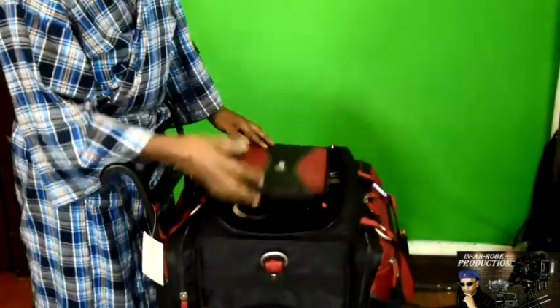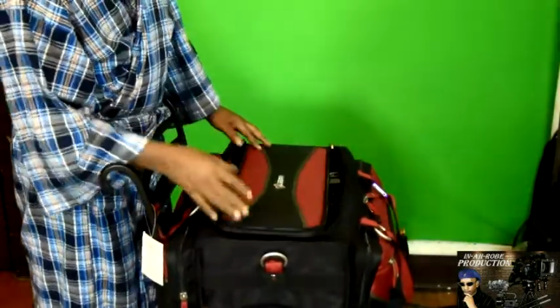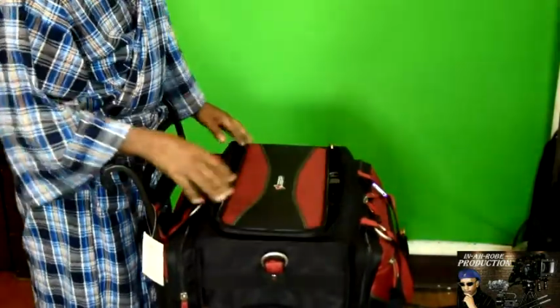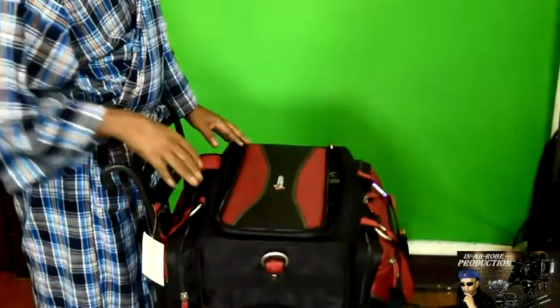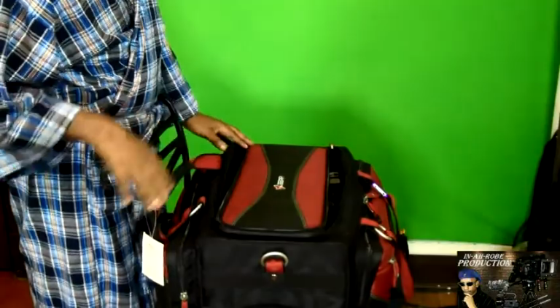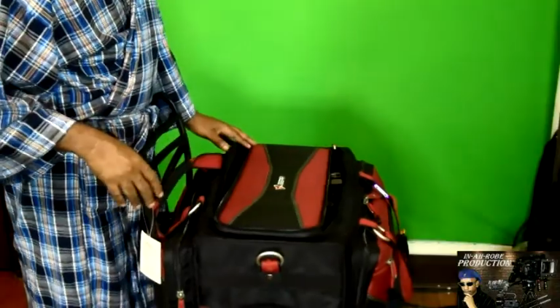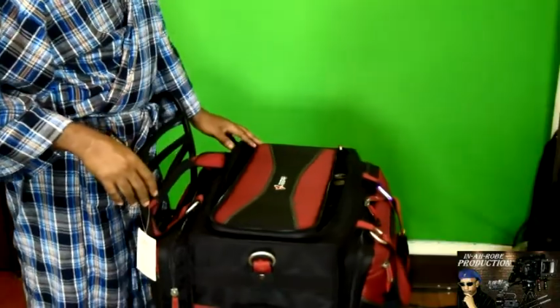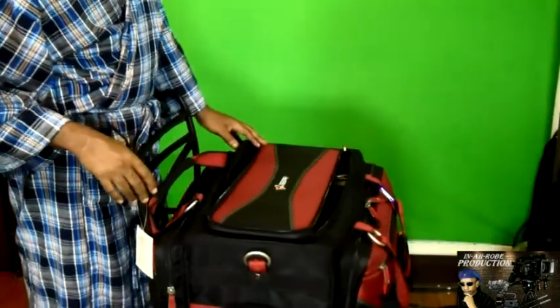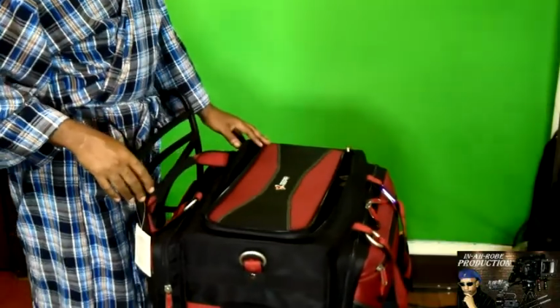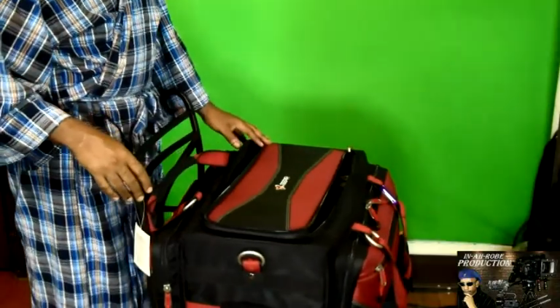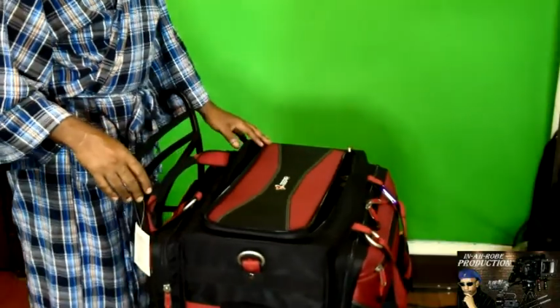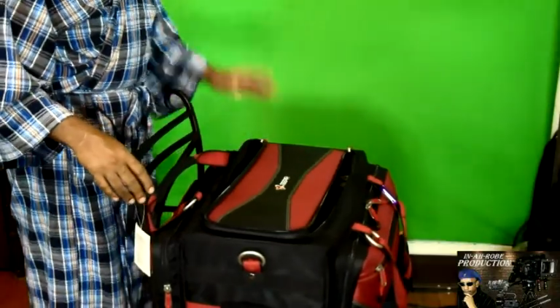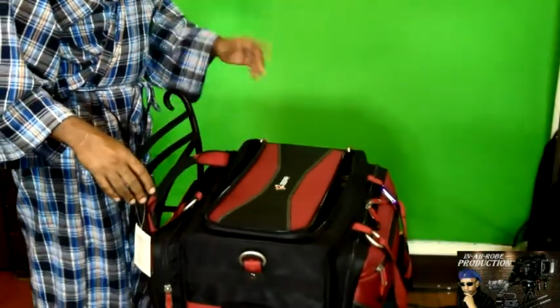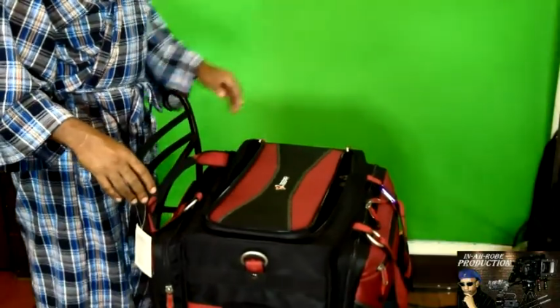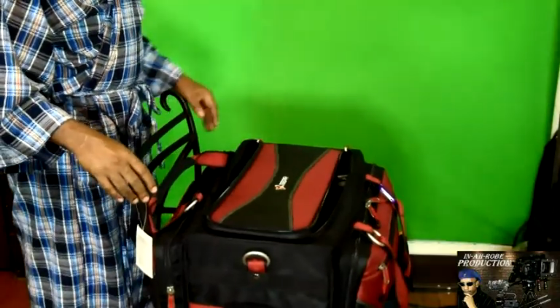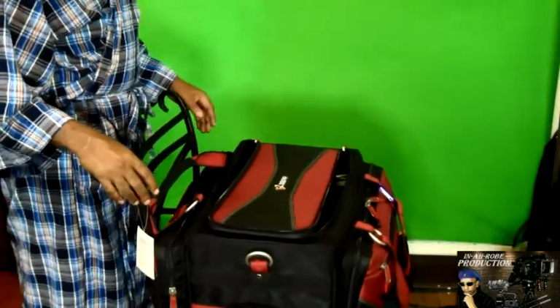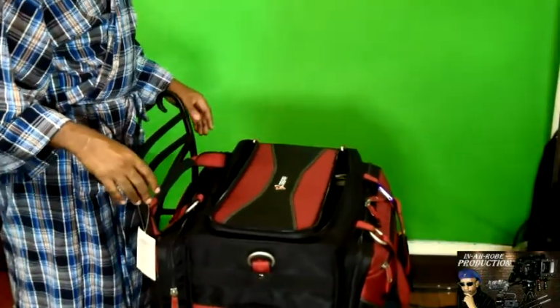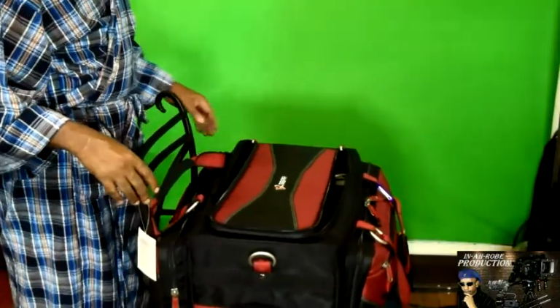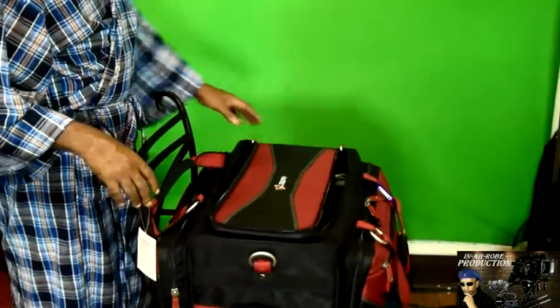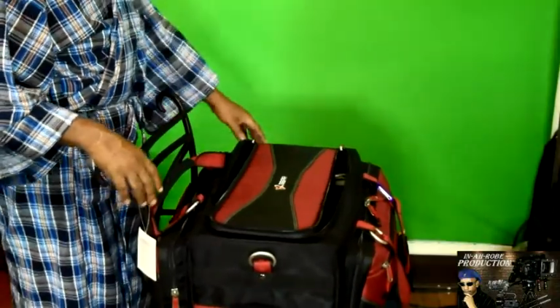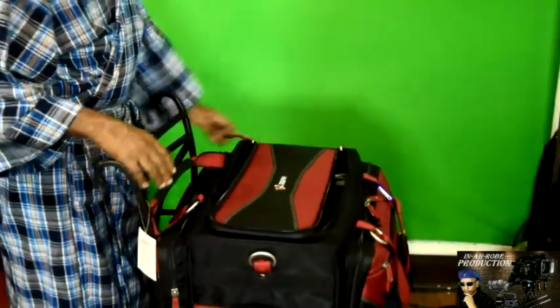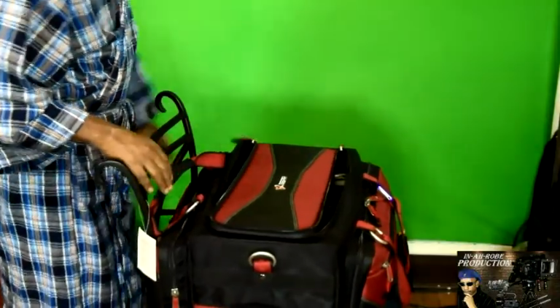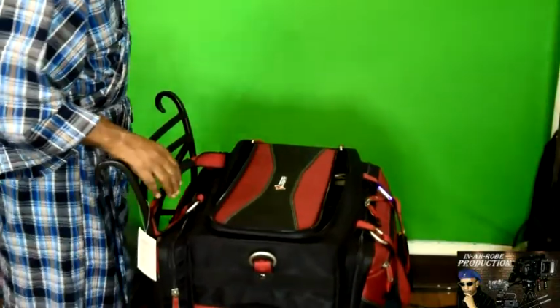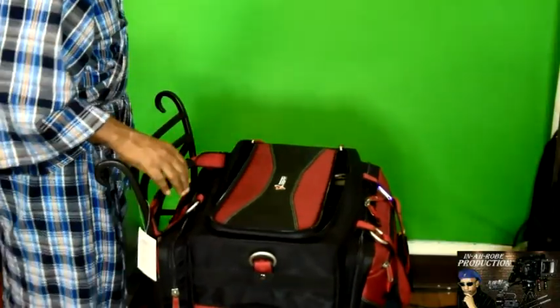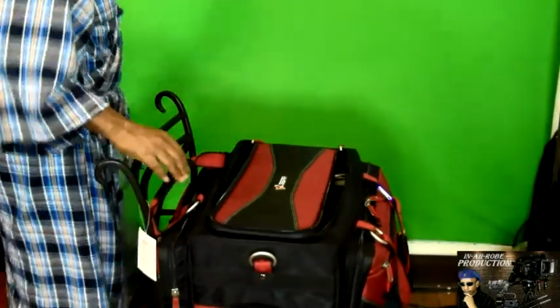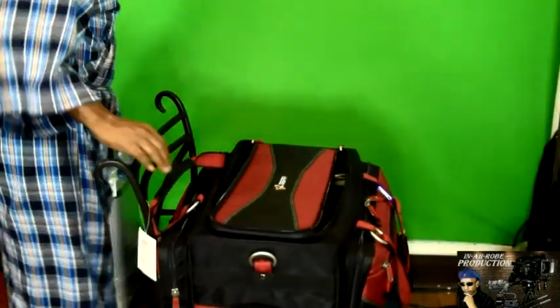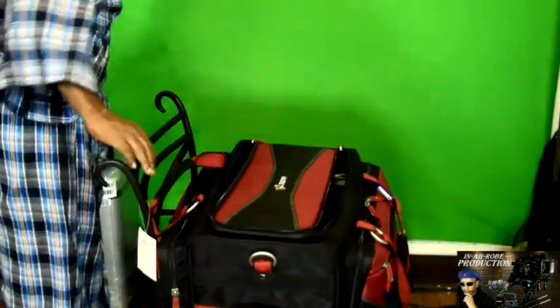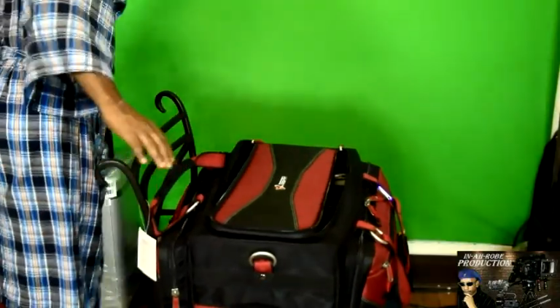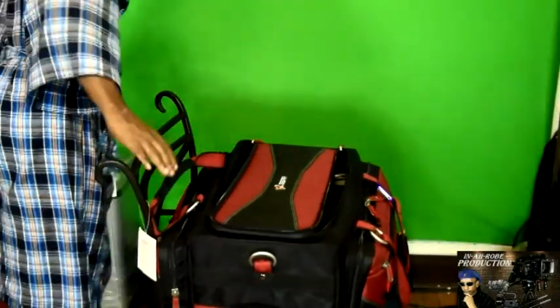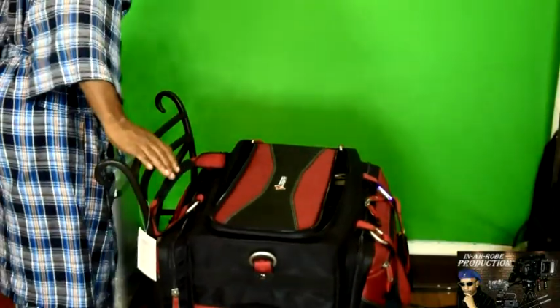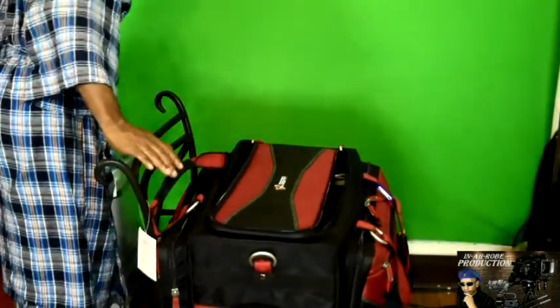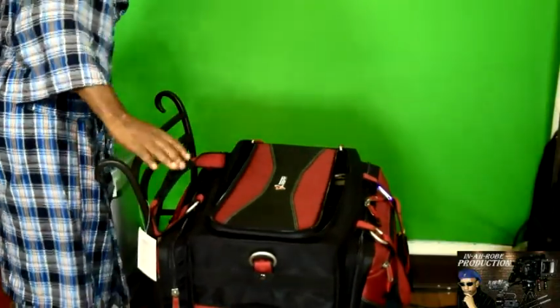Now I'm going to show you the bottom of the bag — let me zip this up real quick.